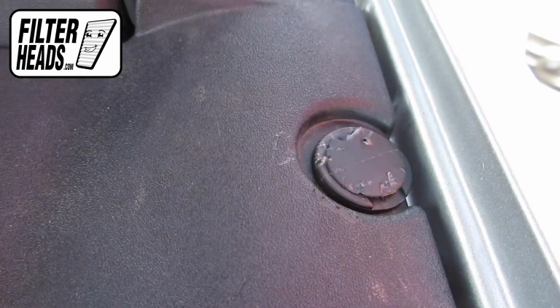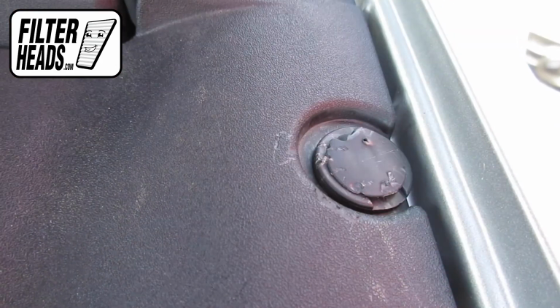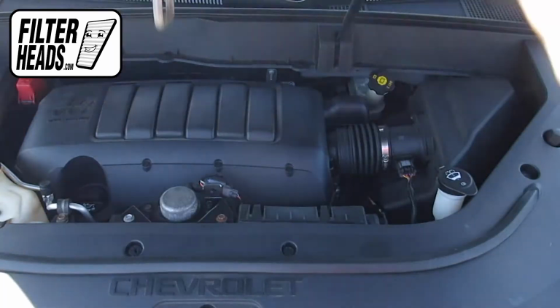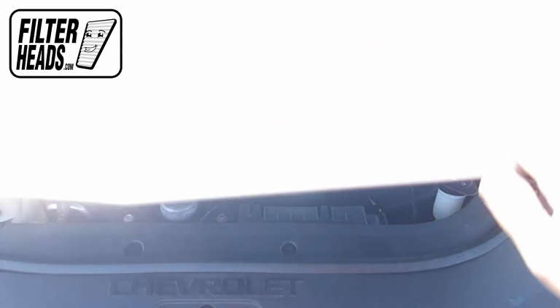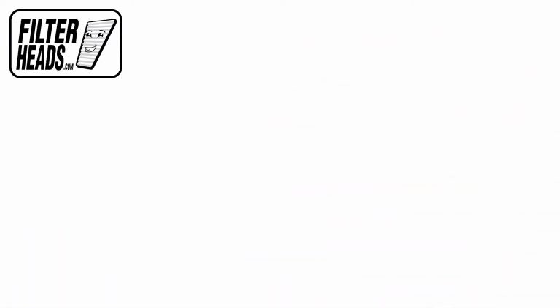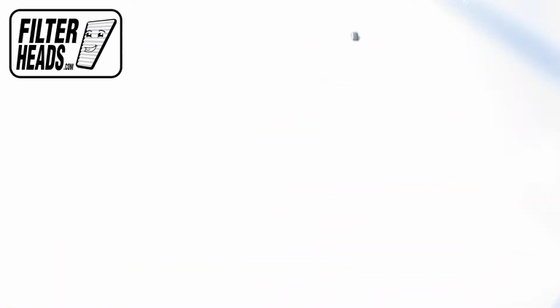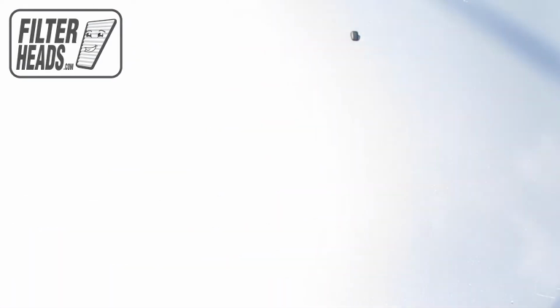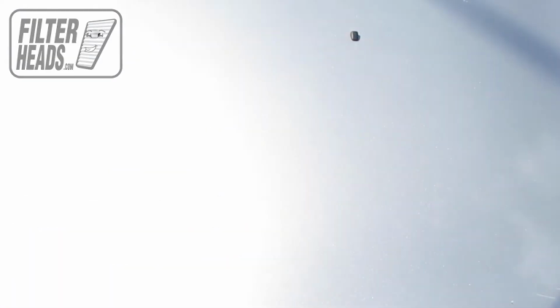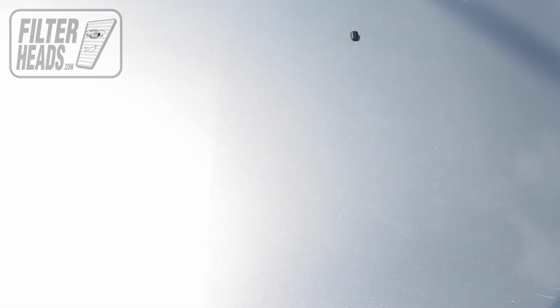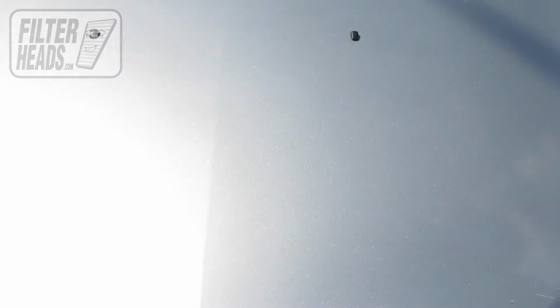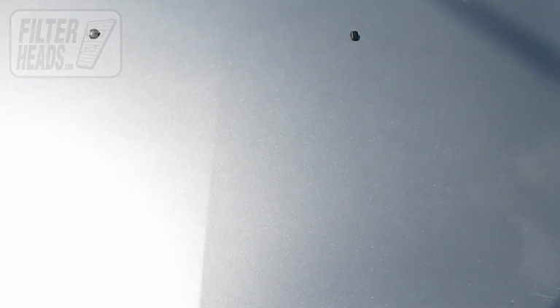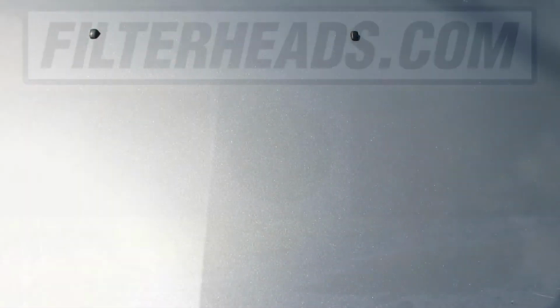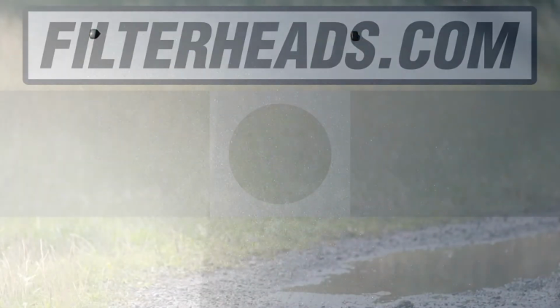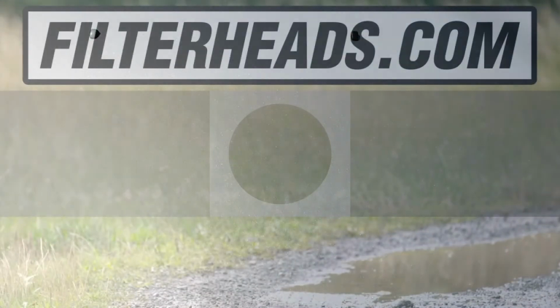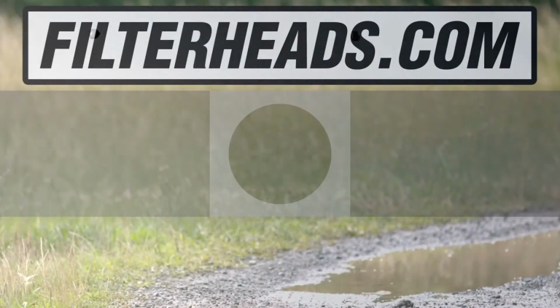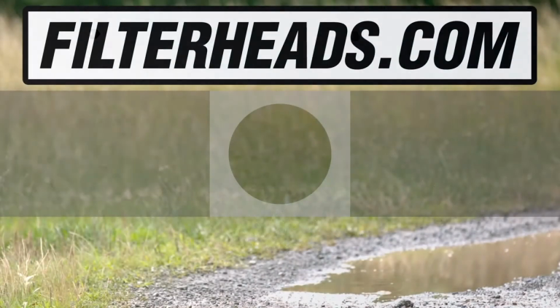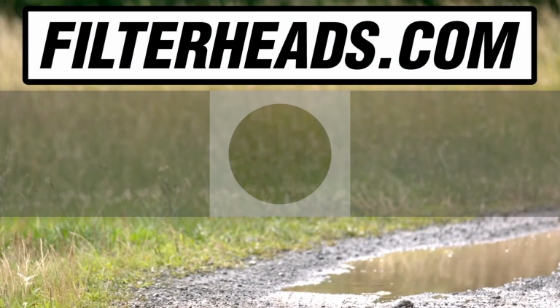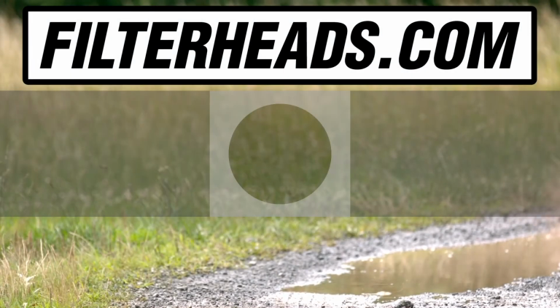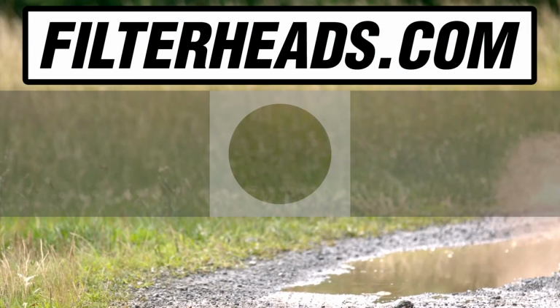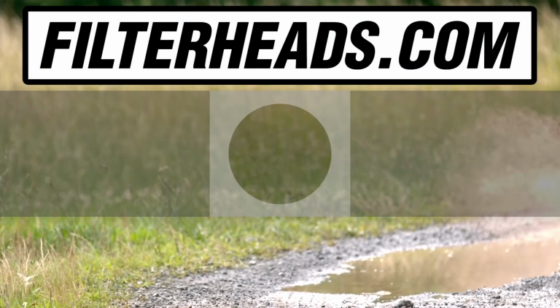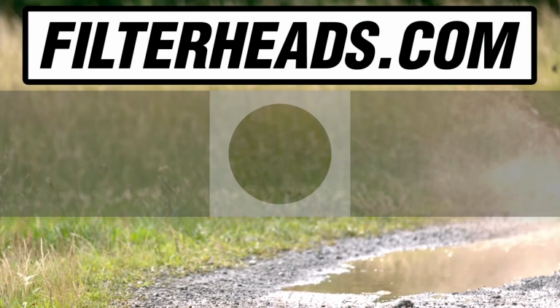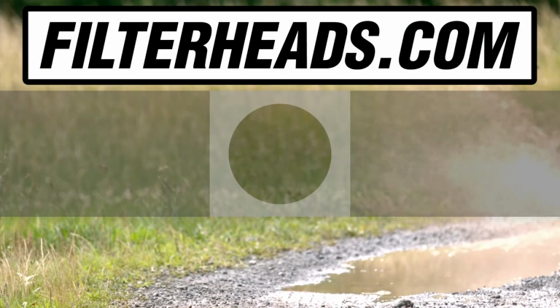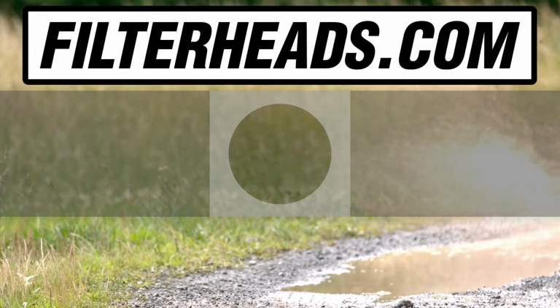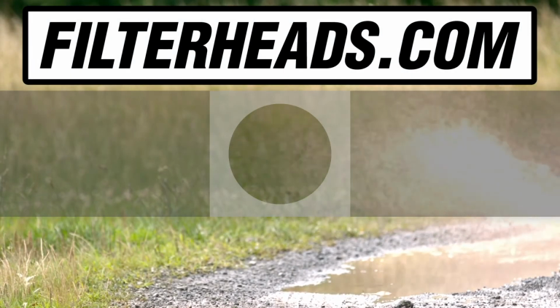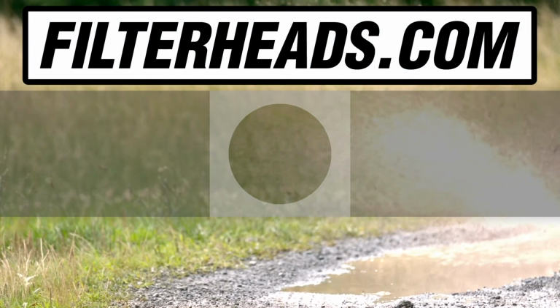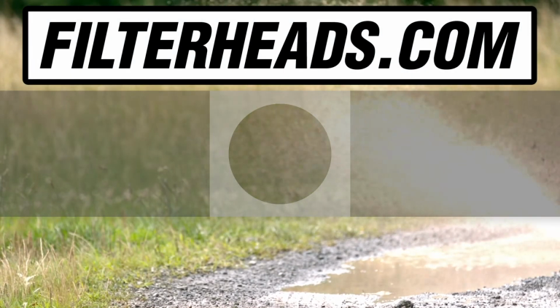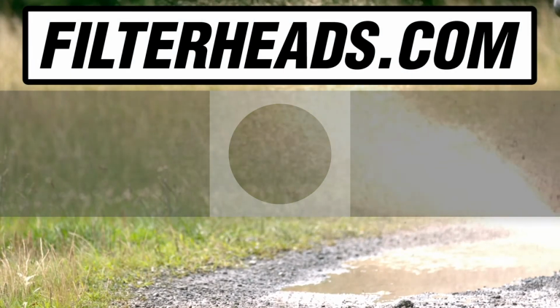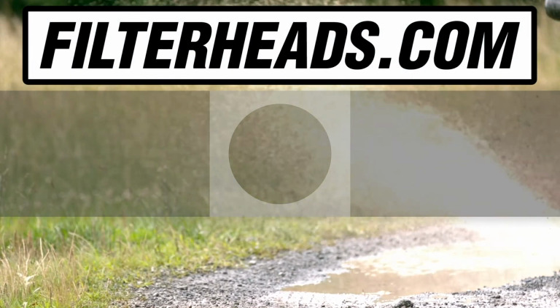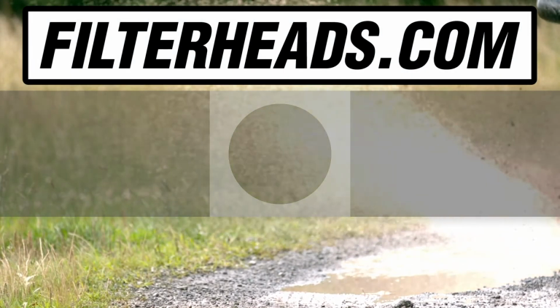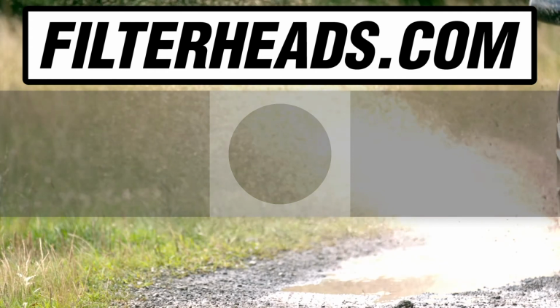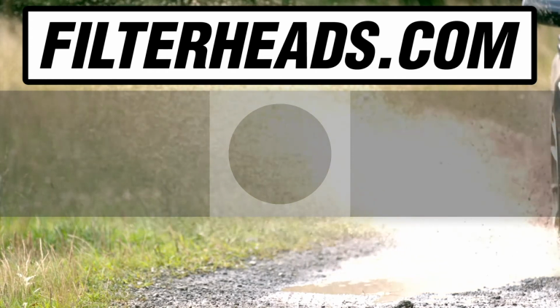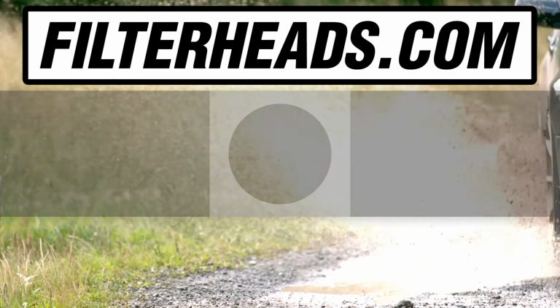Close the hood. Visit our website to order your filter and ensure that it fits.